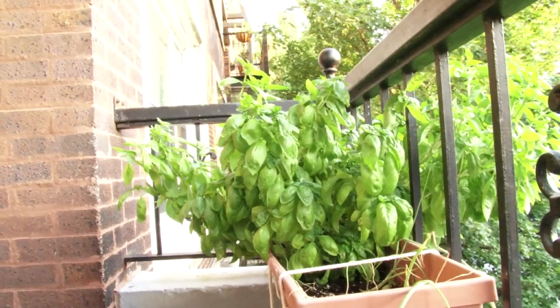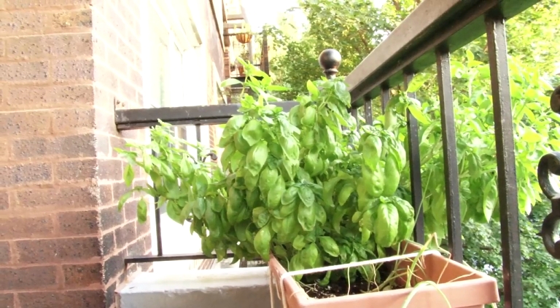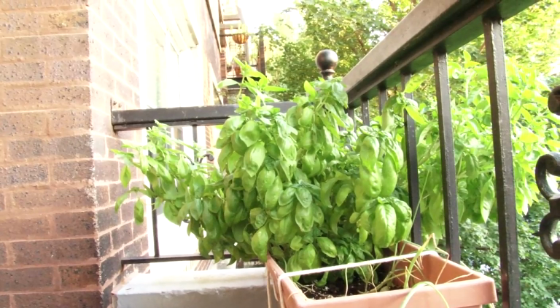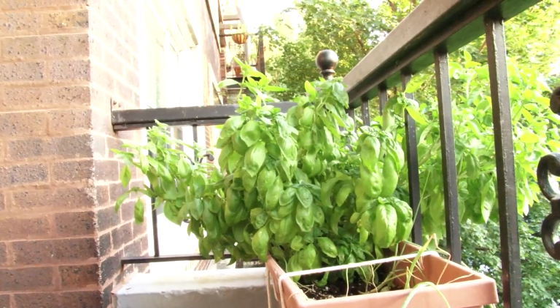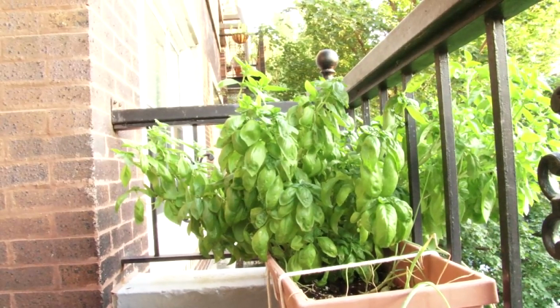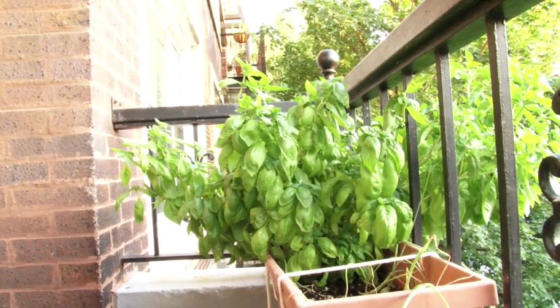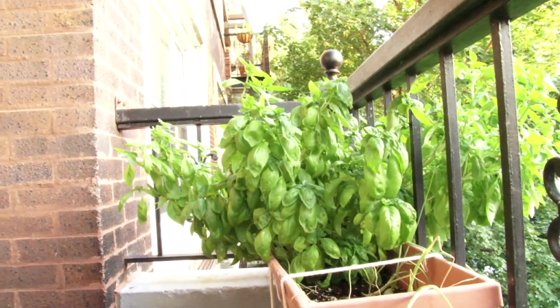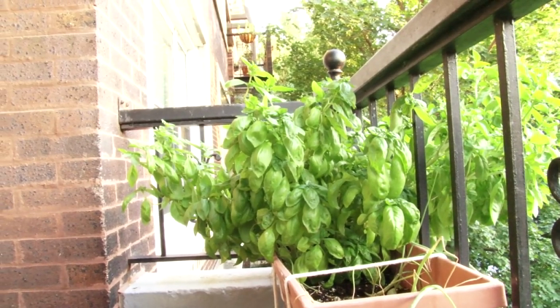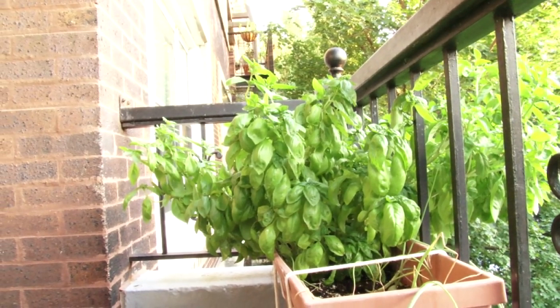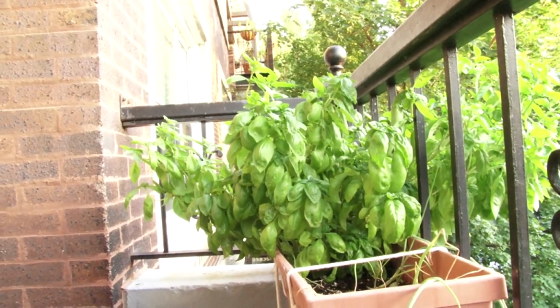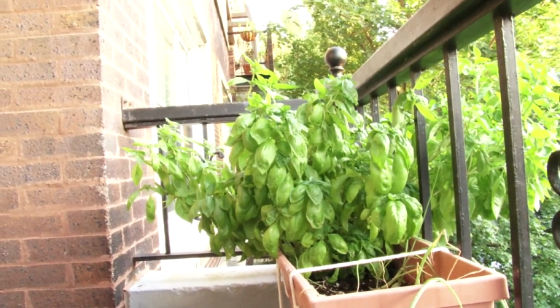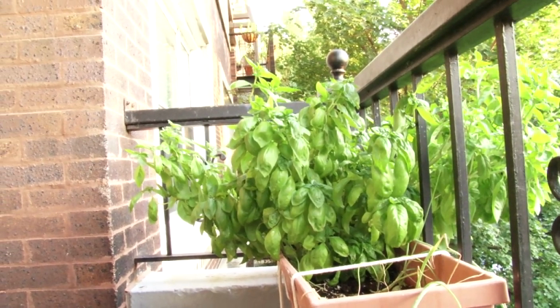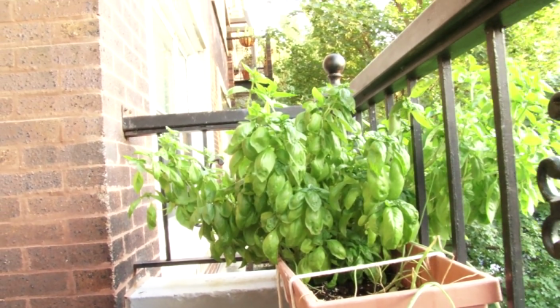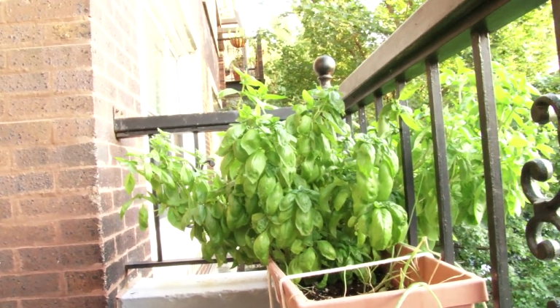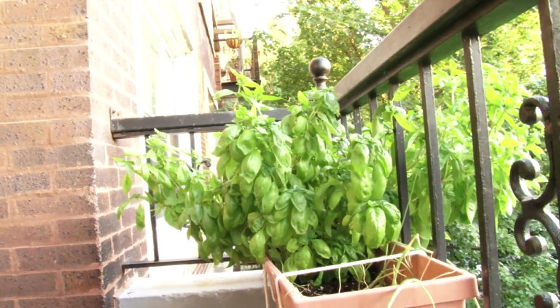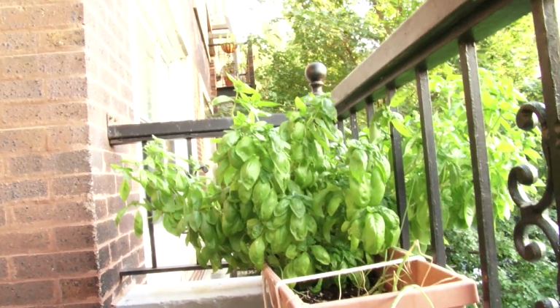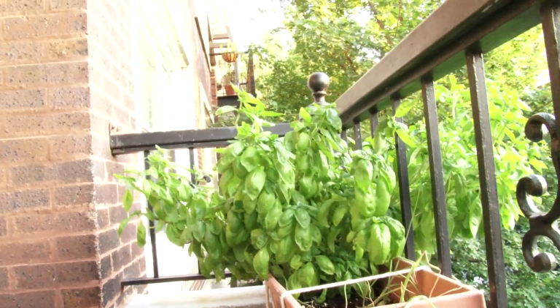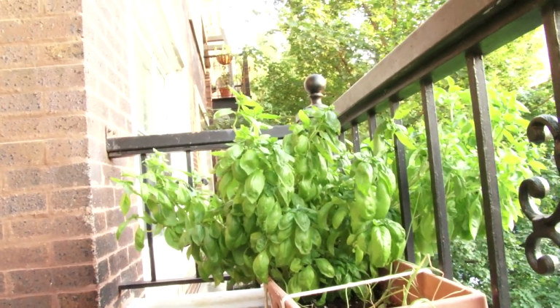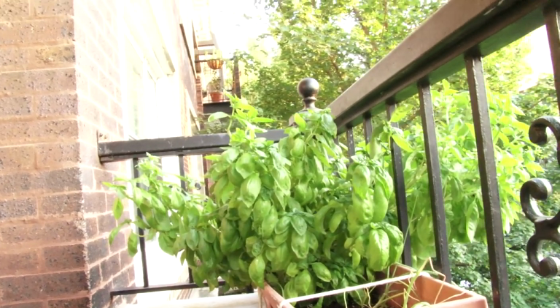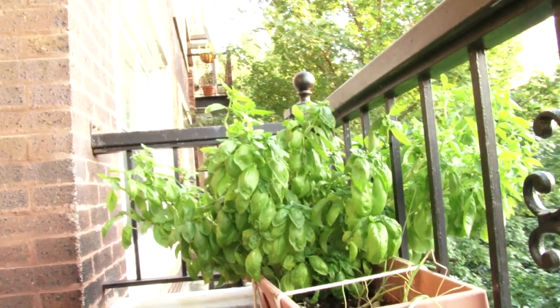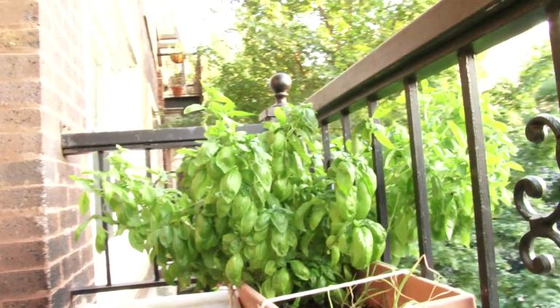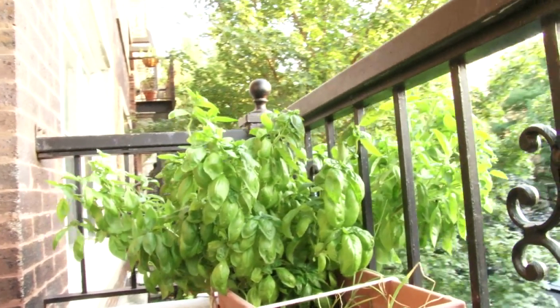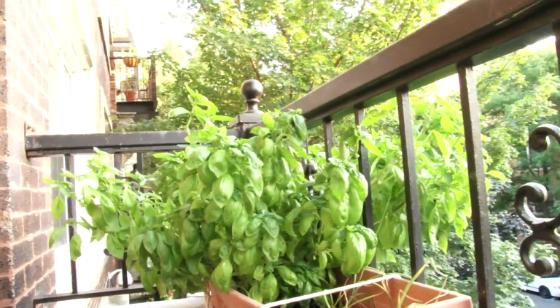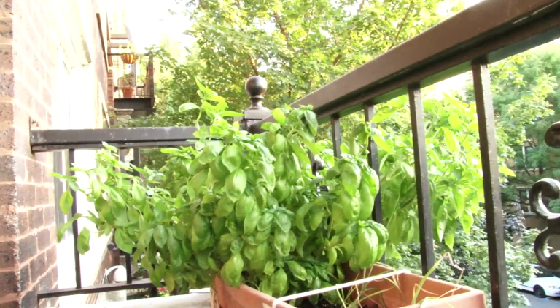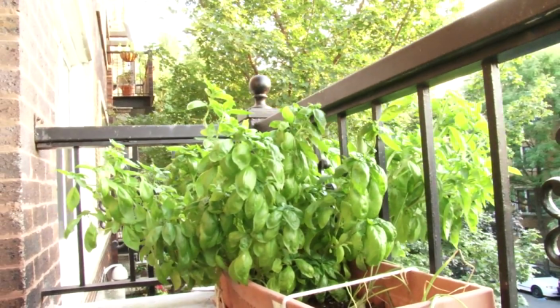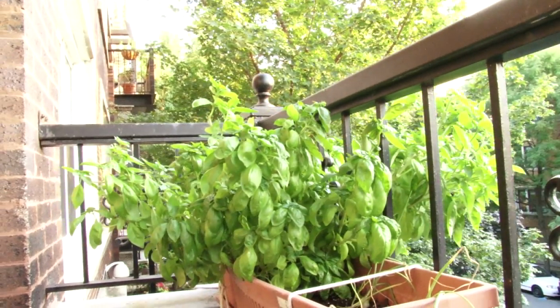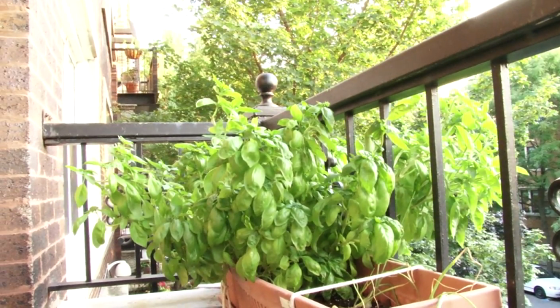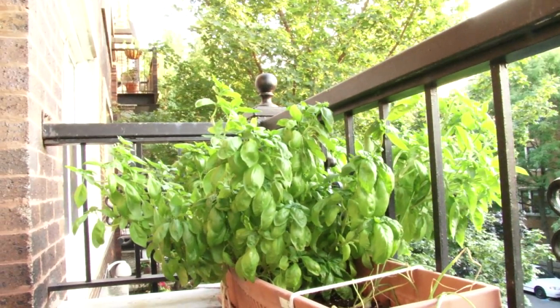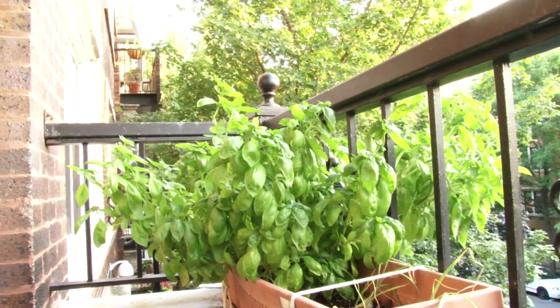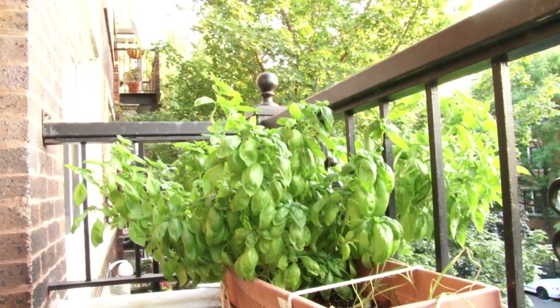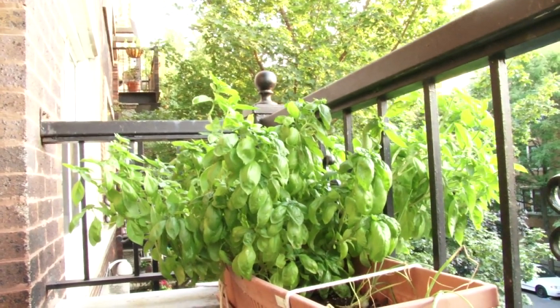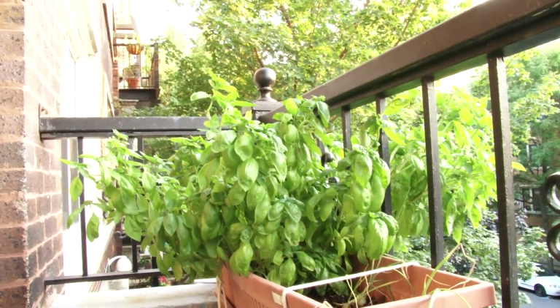Week 19, we think, of our patio gardening experiment. Thanks for watching. We'll see you next week.